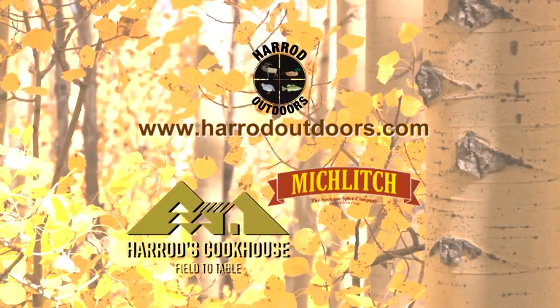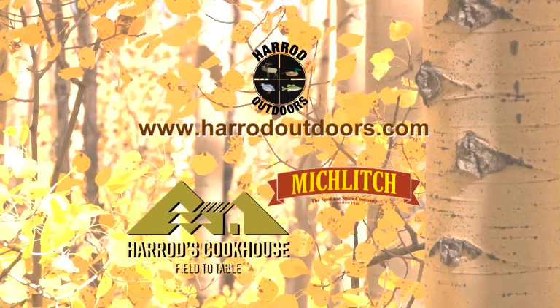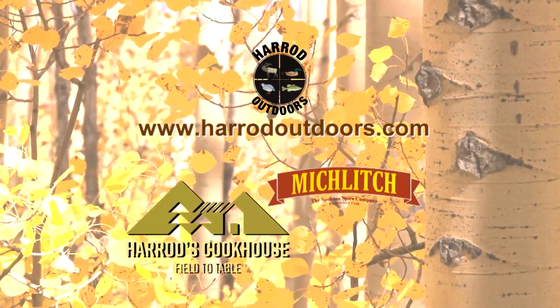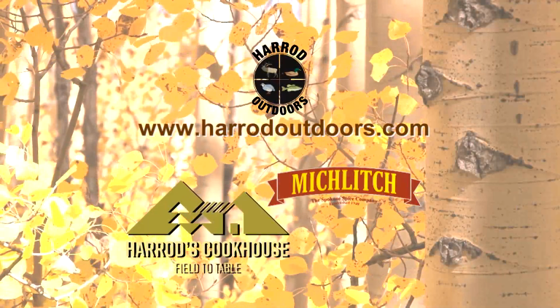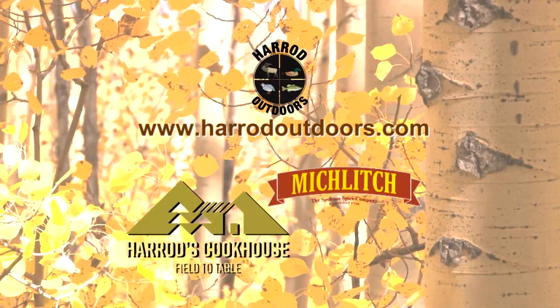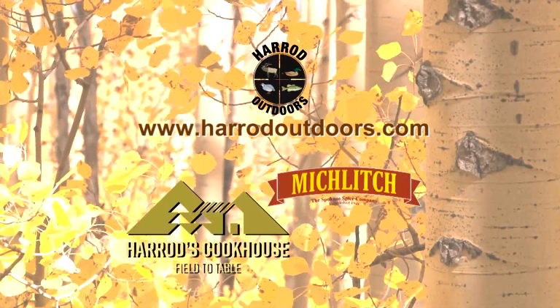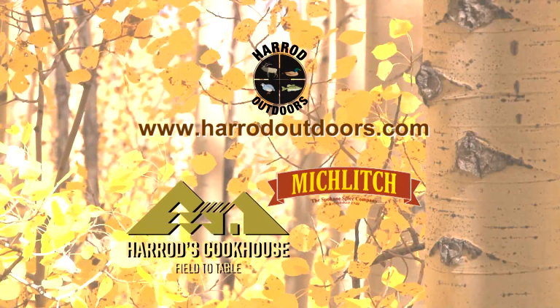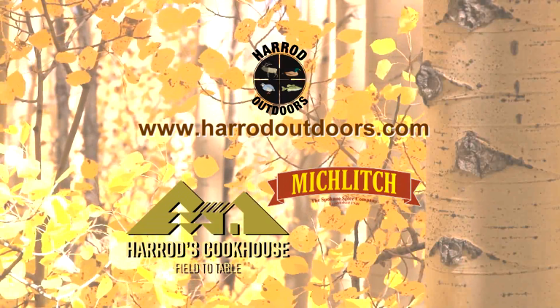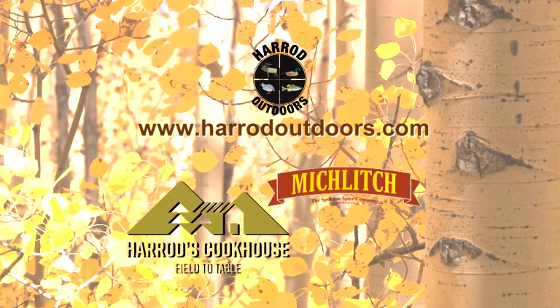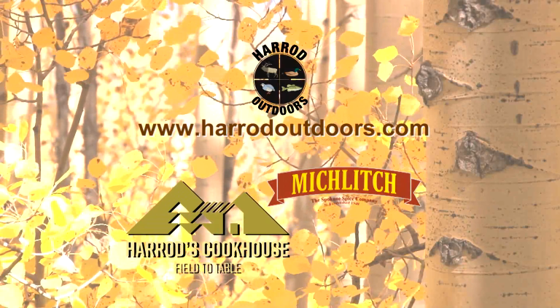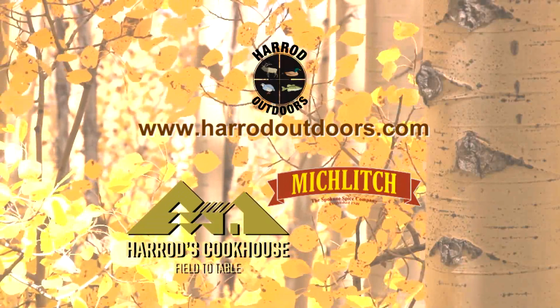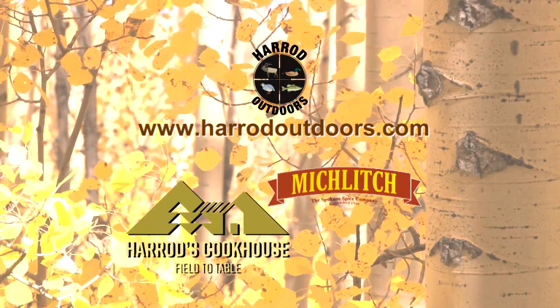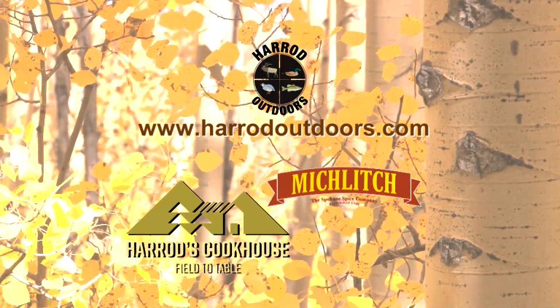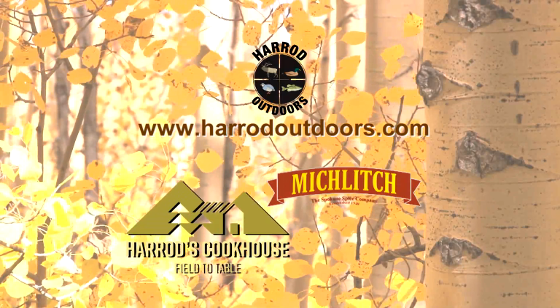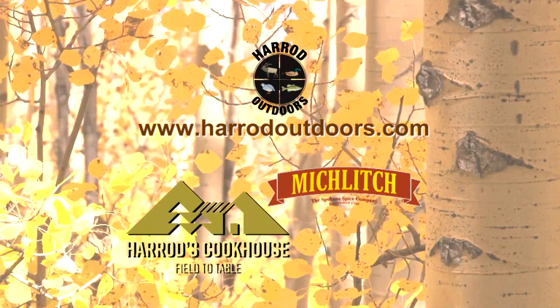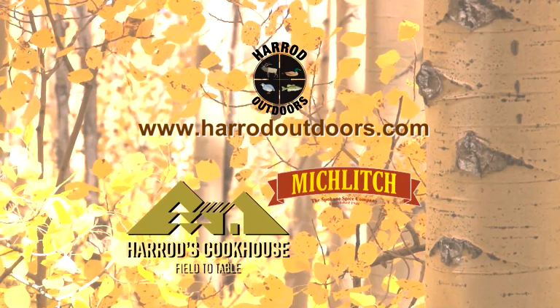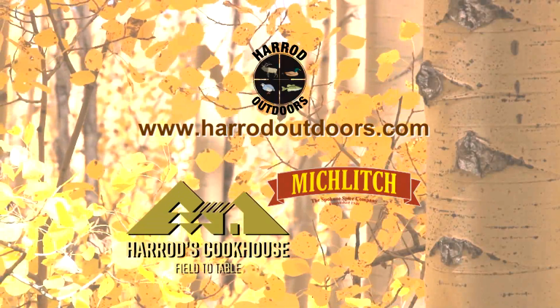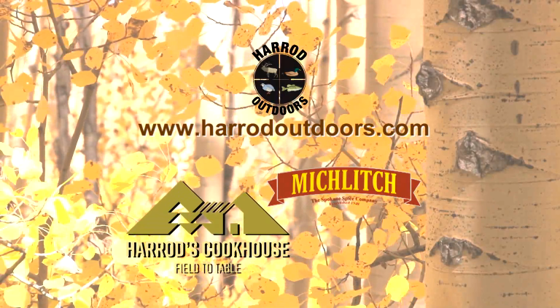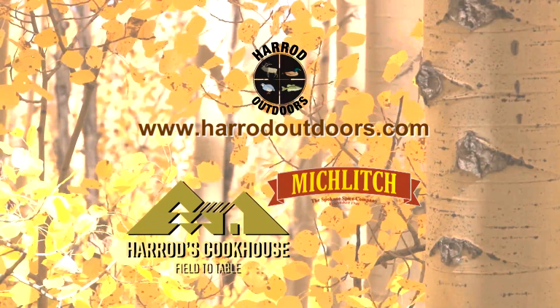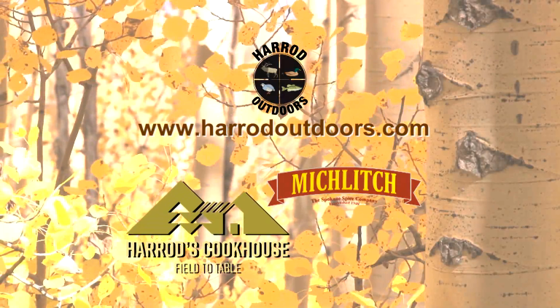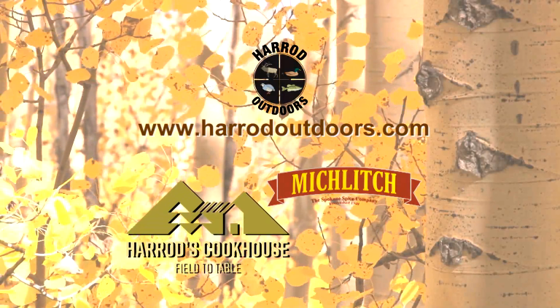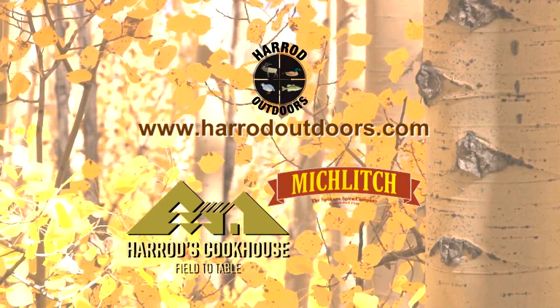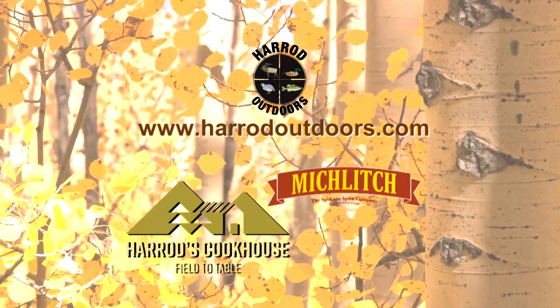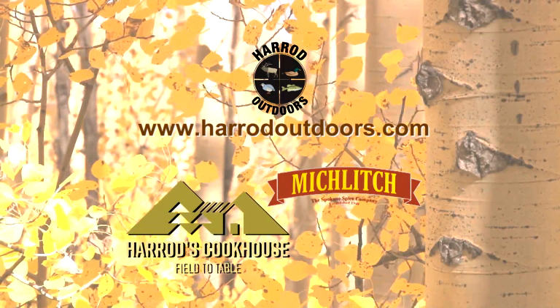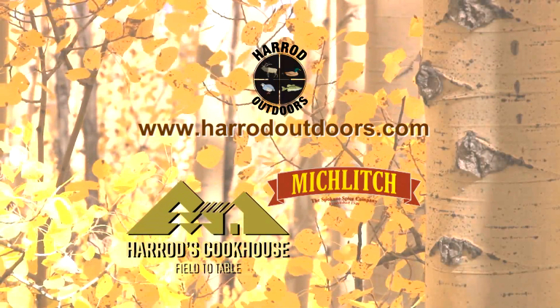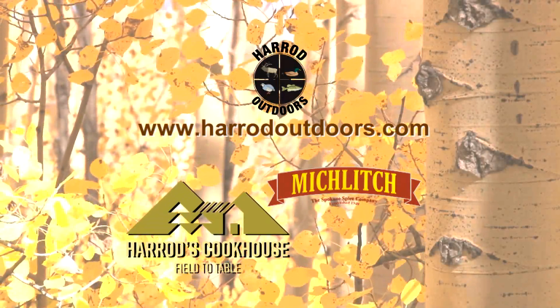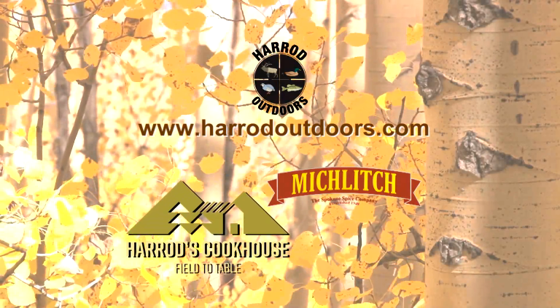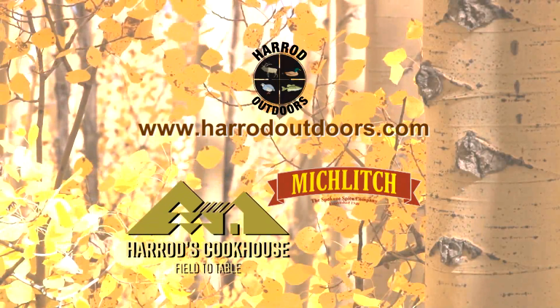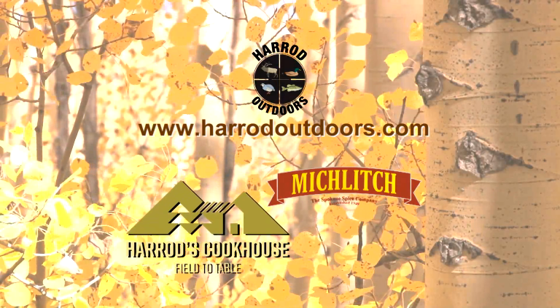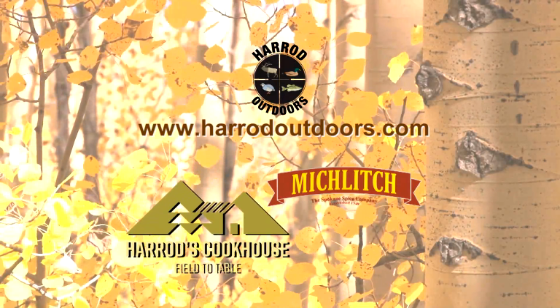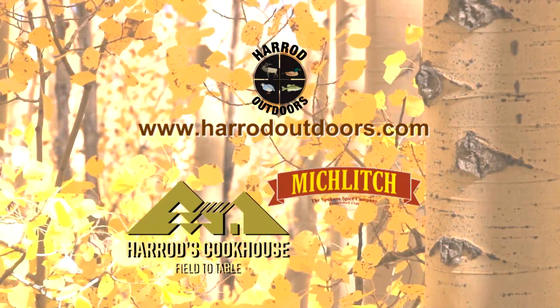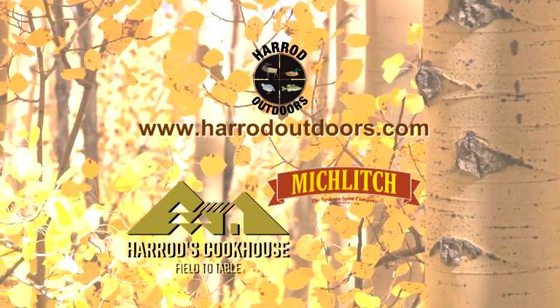For this and other great recipes, visit the Harrod Outdoors website. Tune in next week for another great wild game recipe.